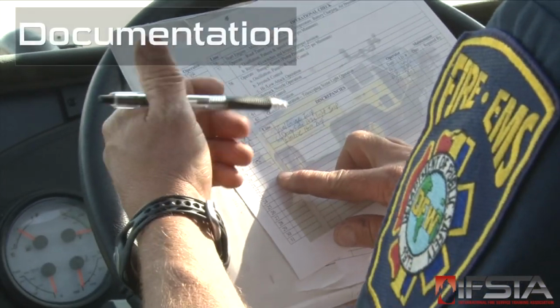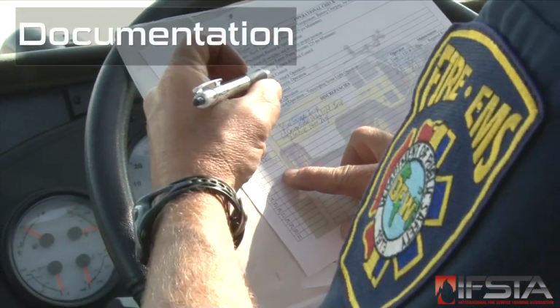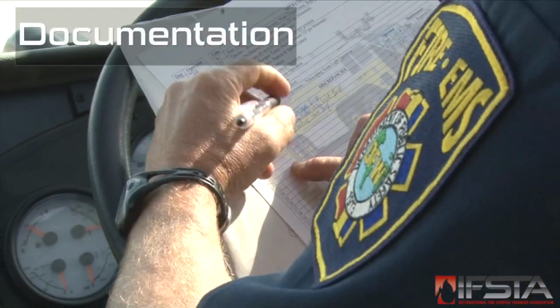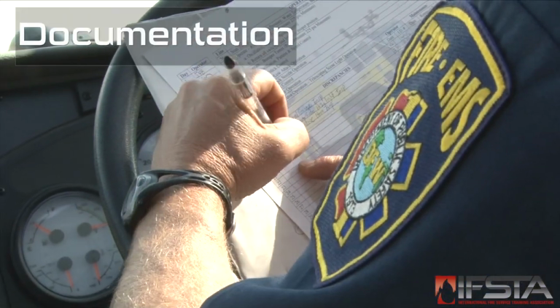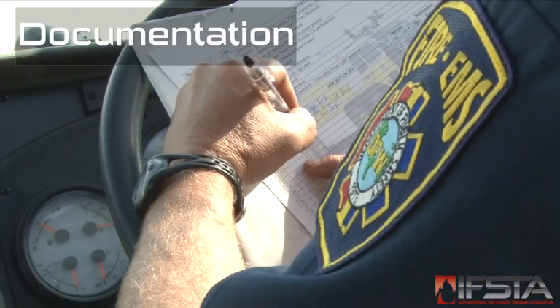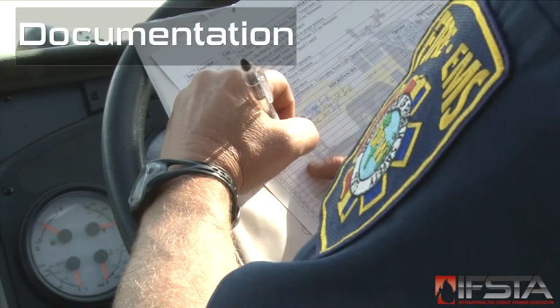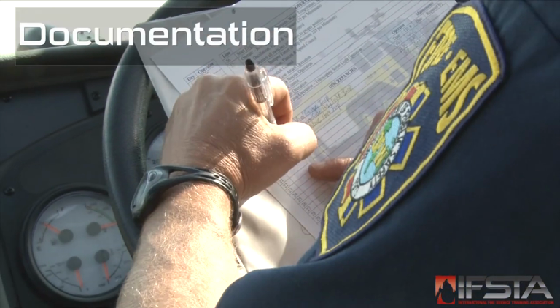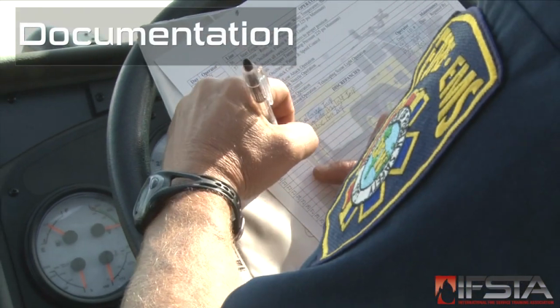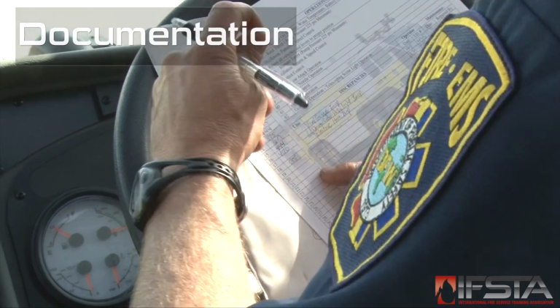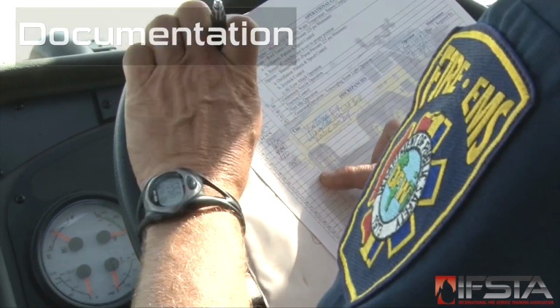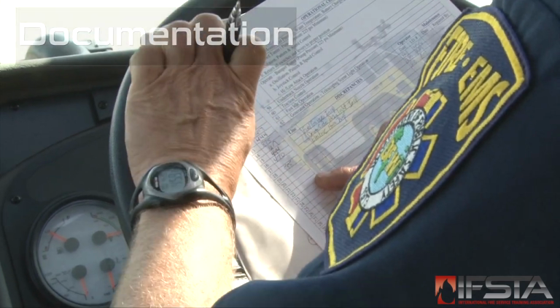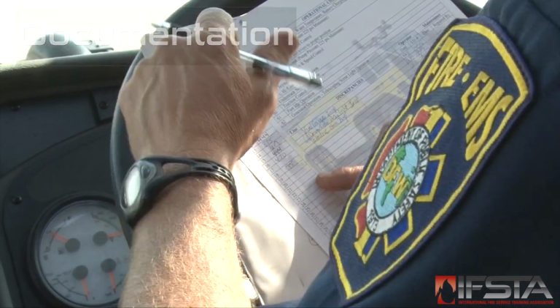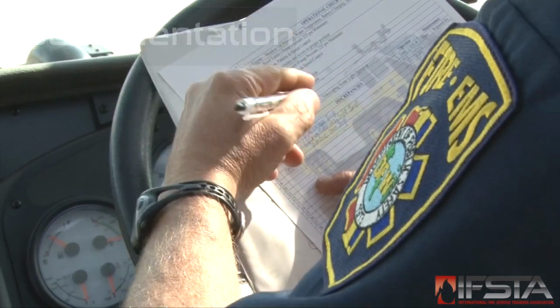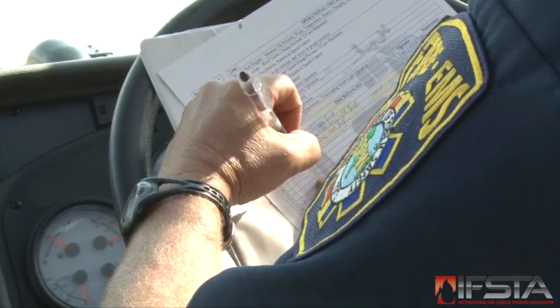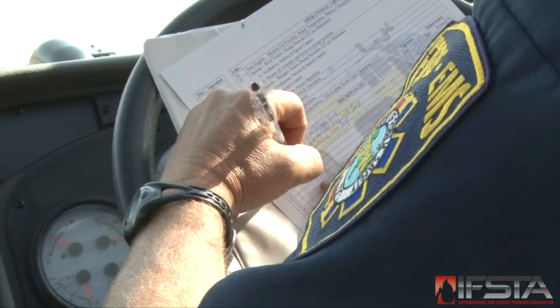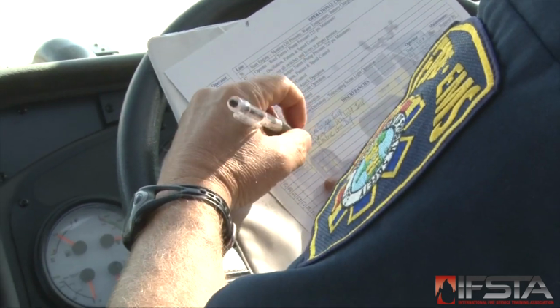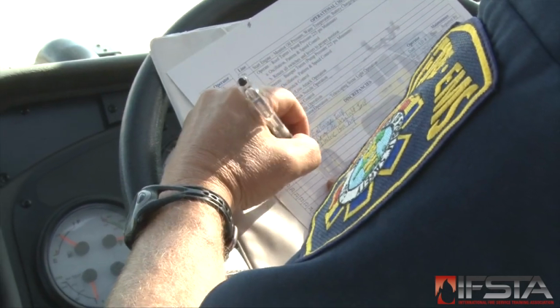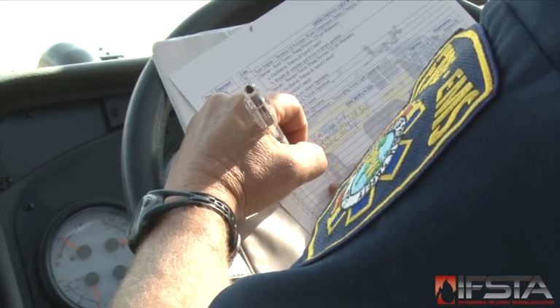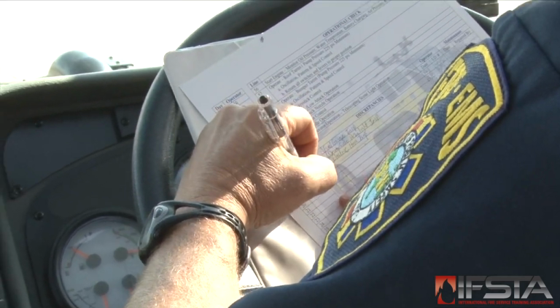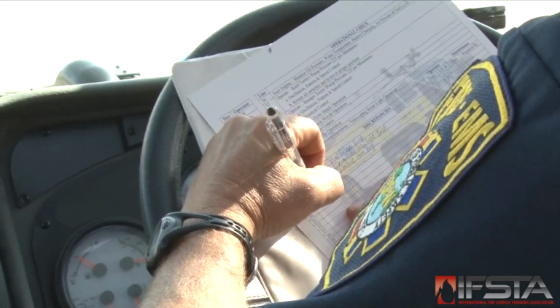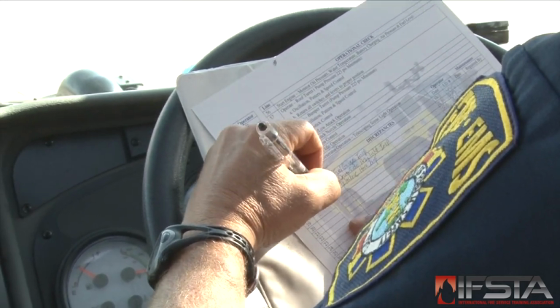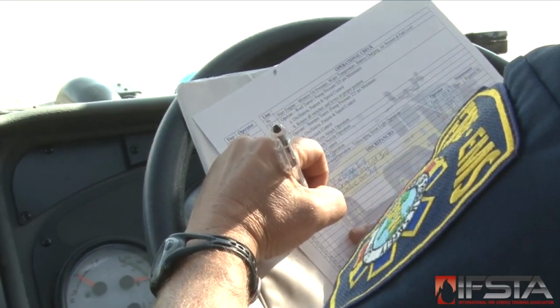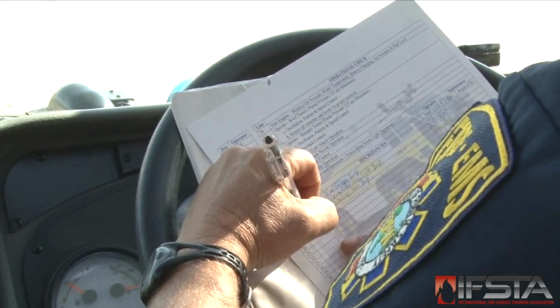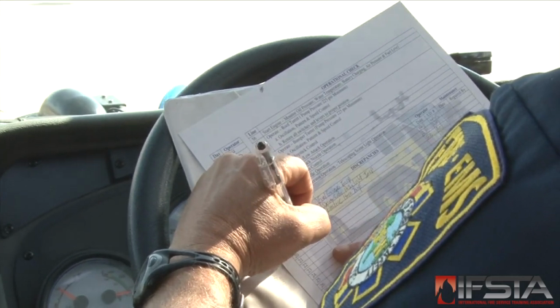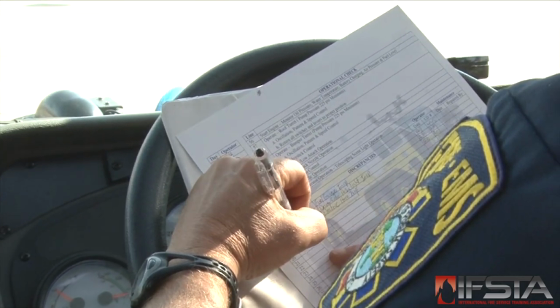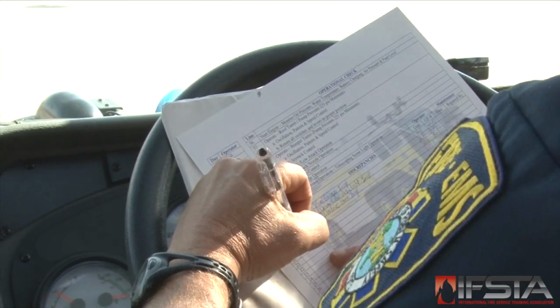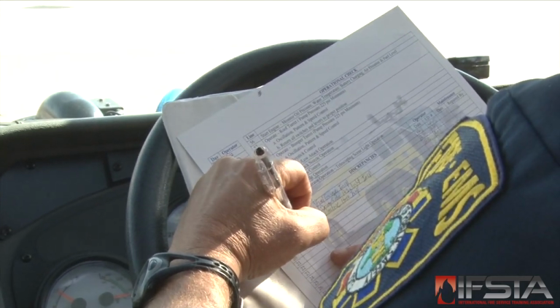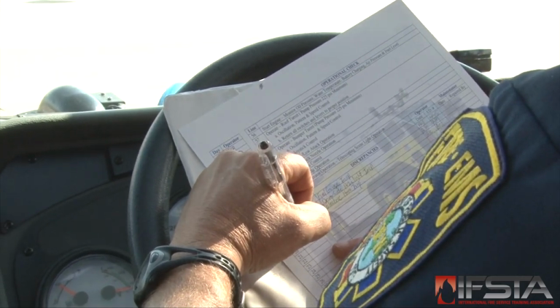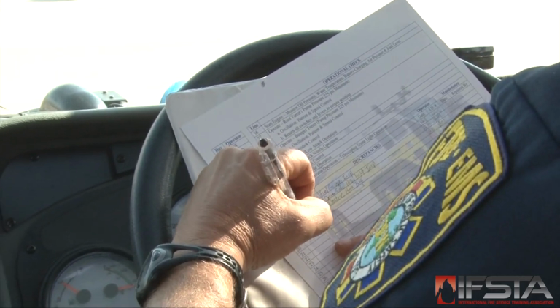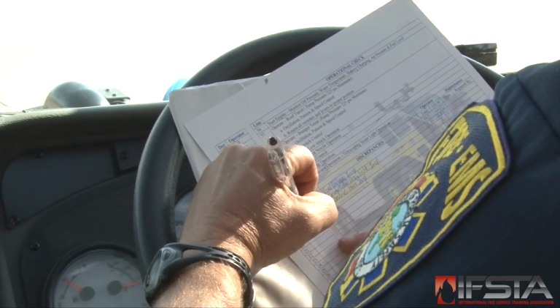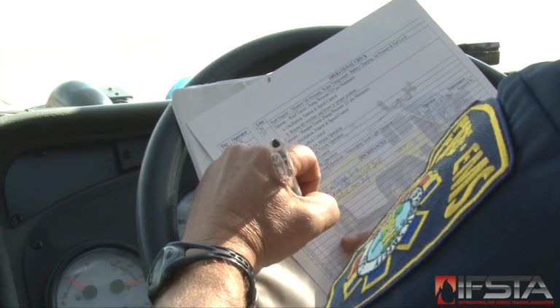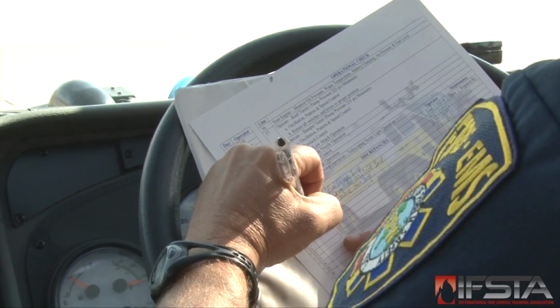Document the inspection and any maintenance actions, and report any deficiencies per local policy.